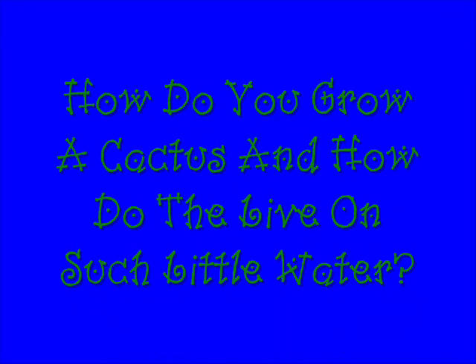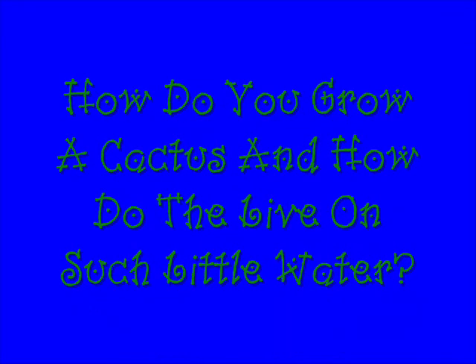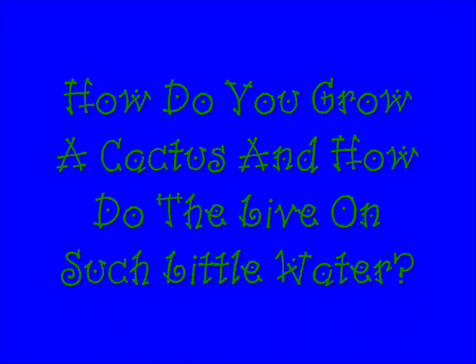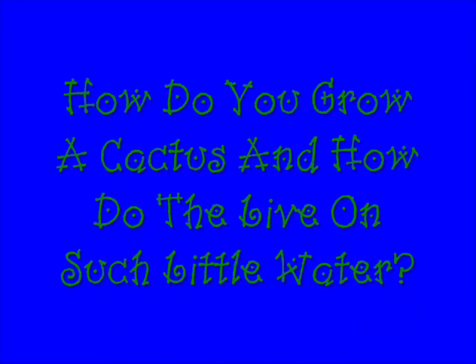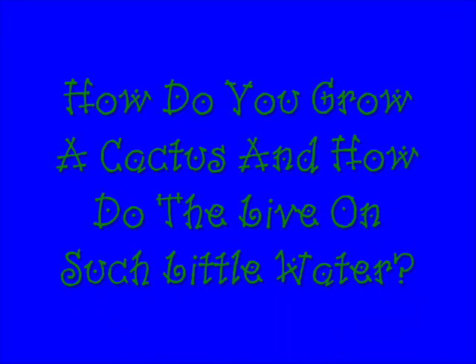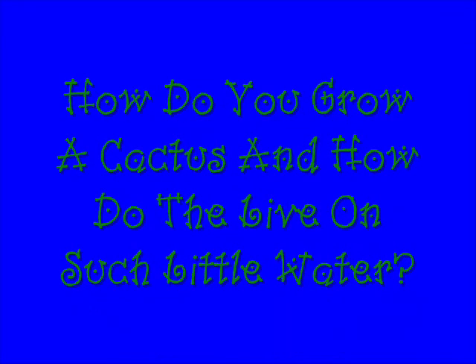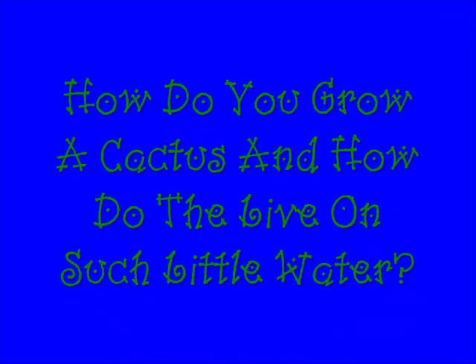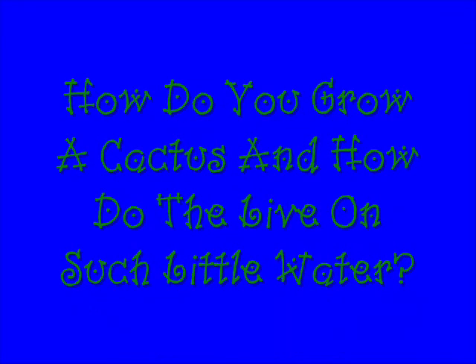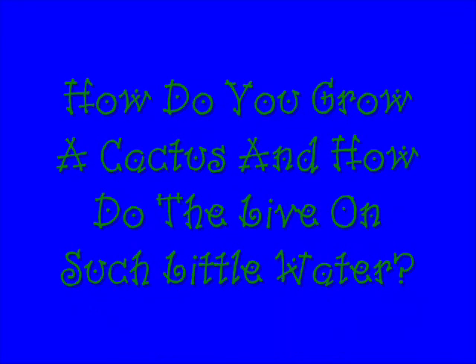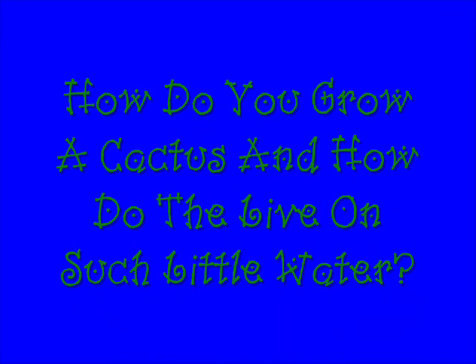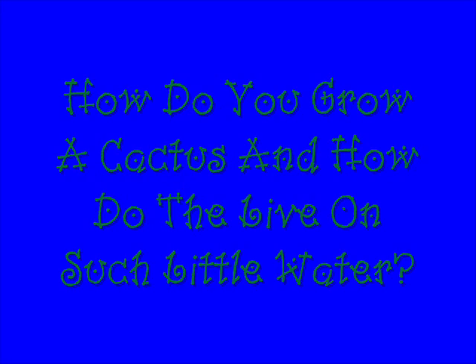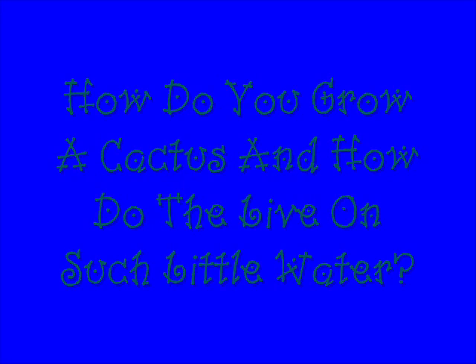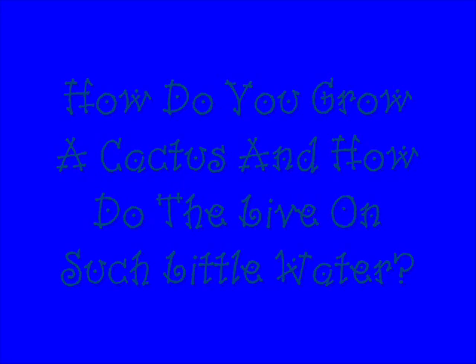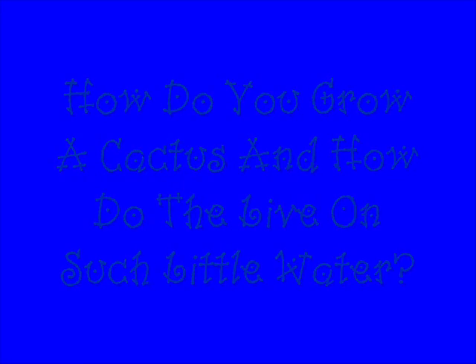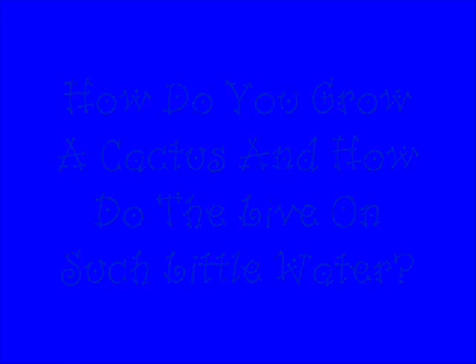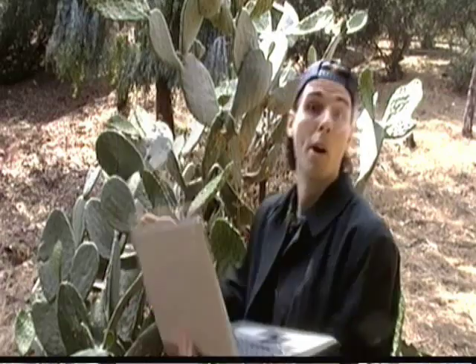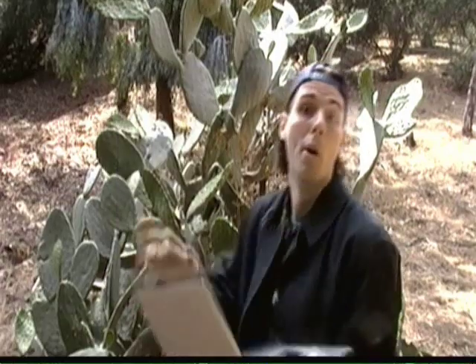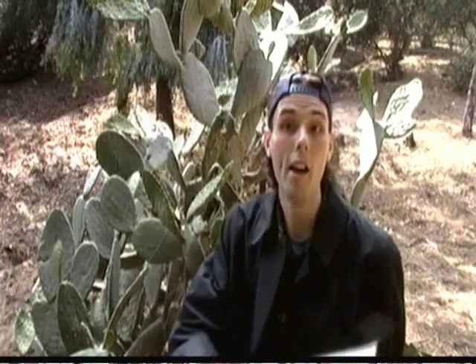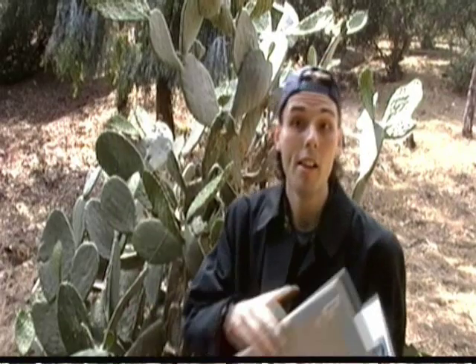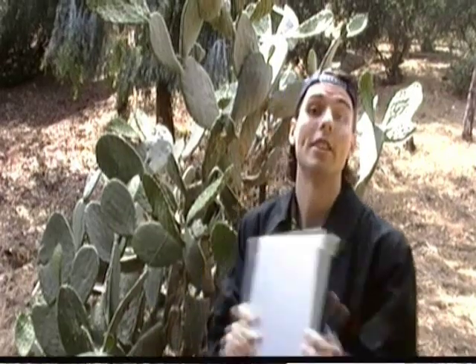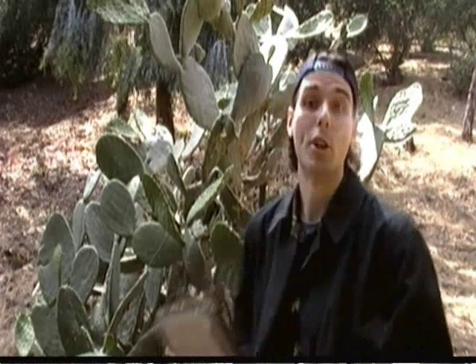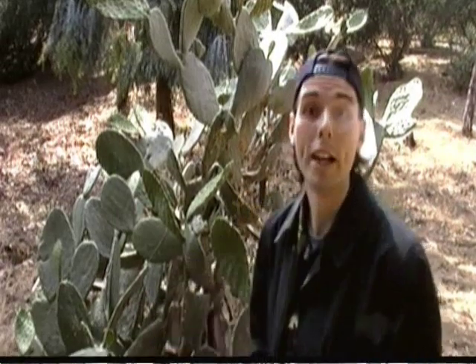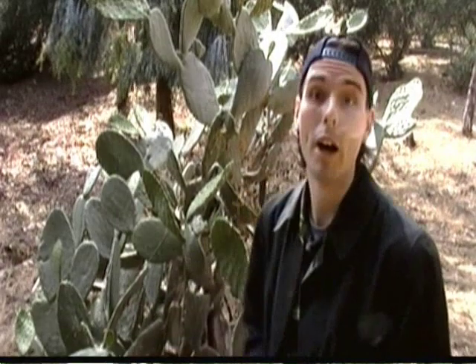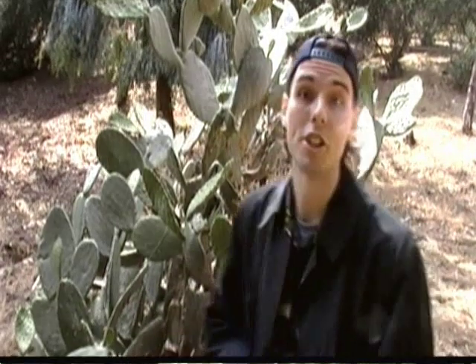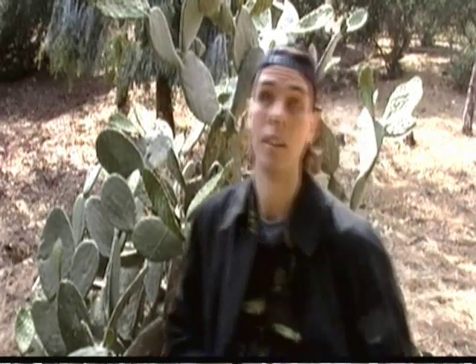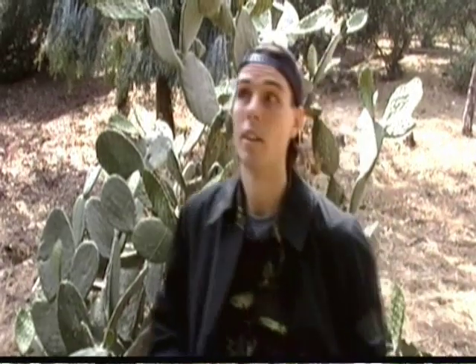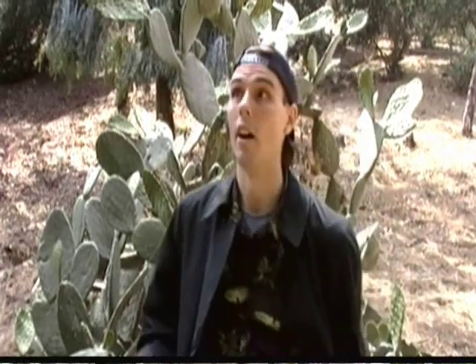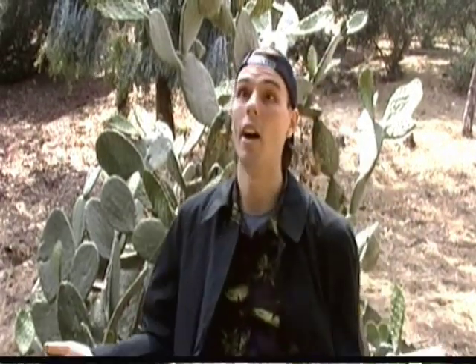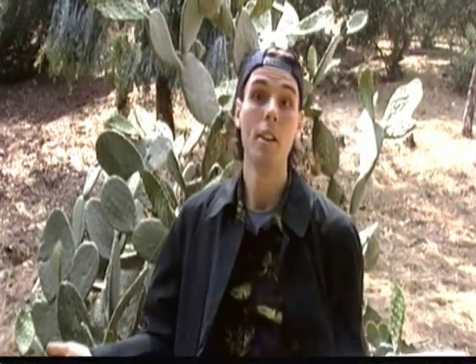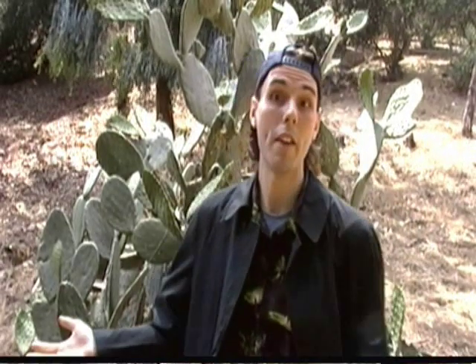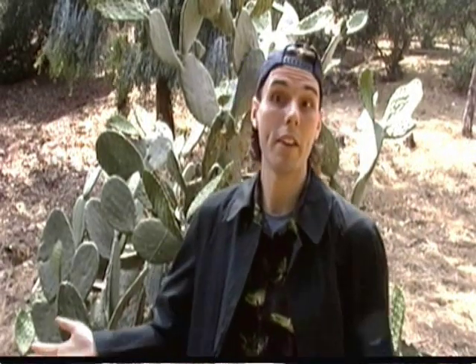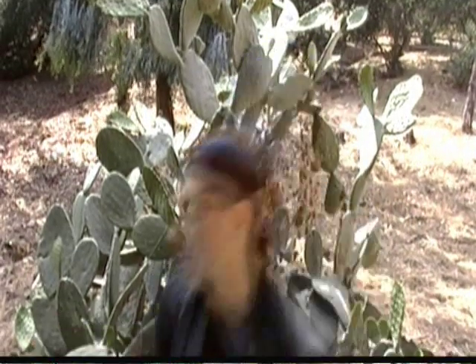And how can they live on such little water? Well, that's a great question. Try this.